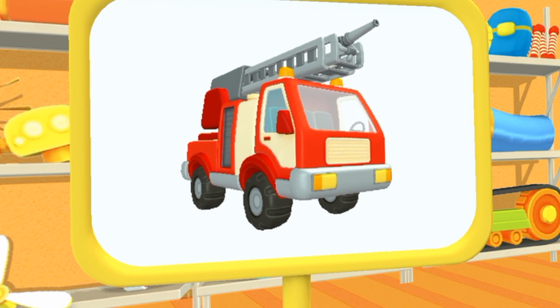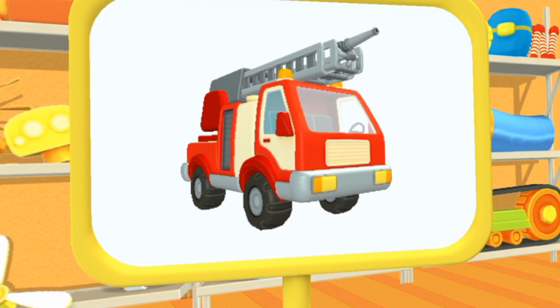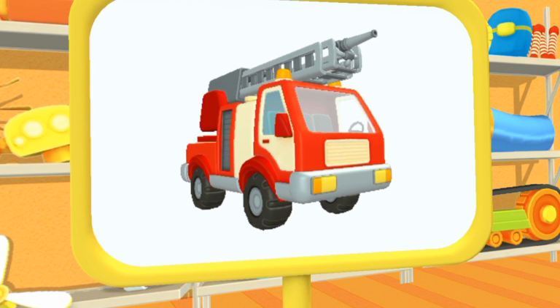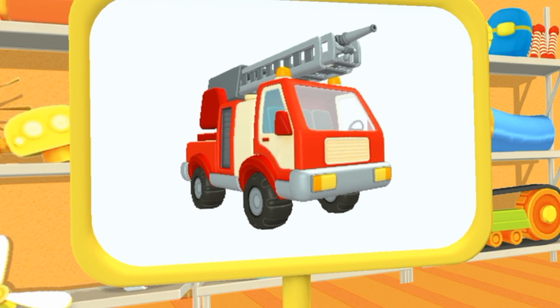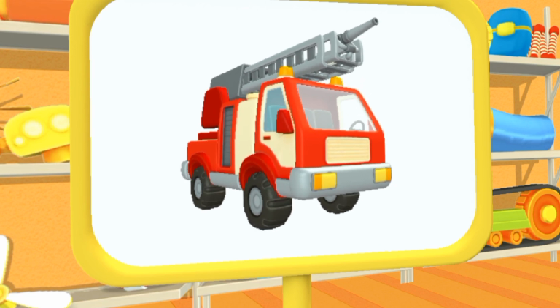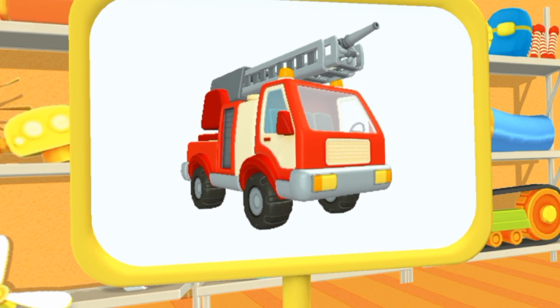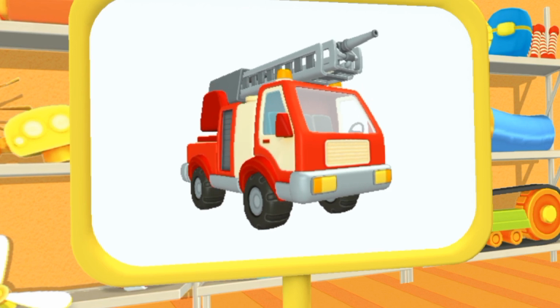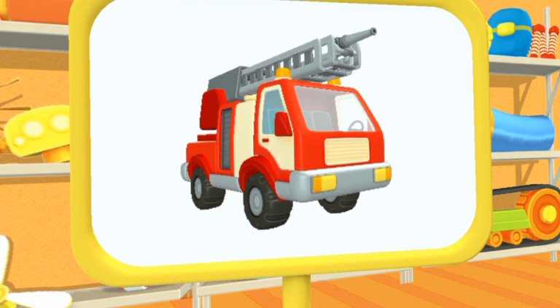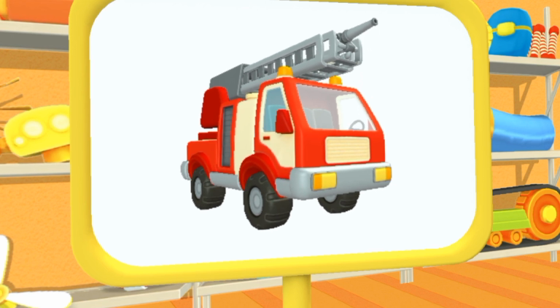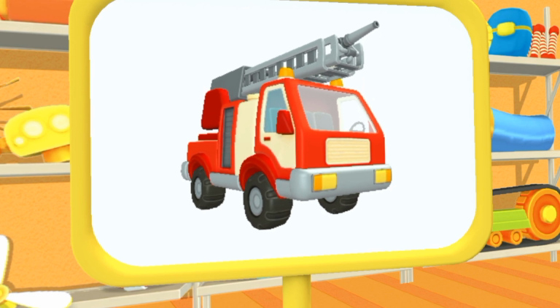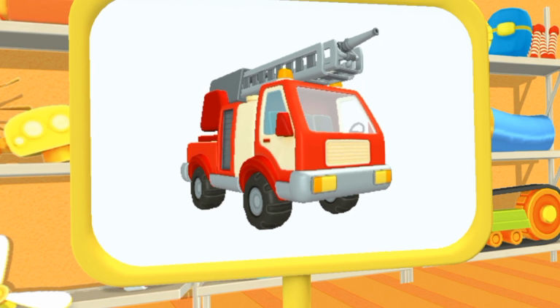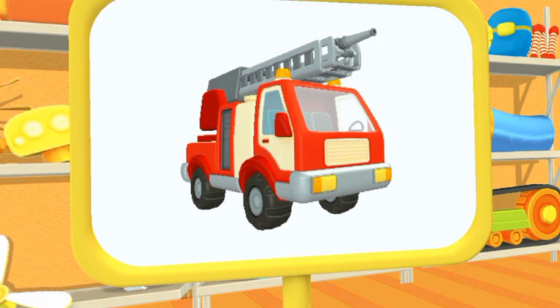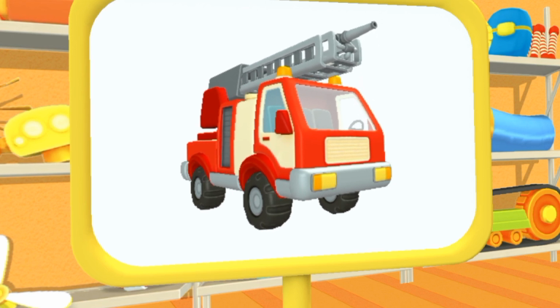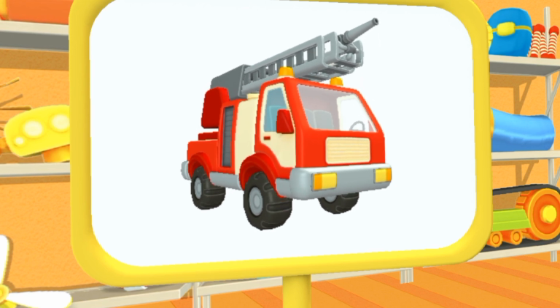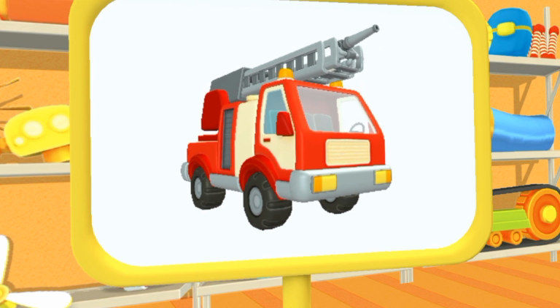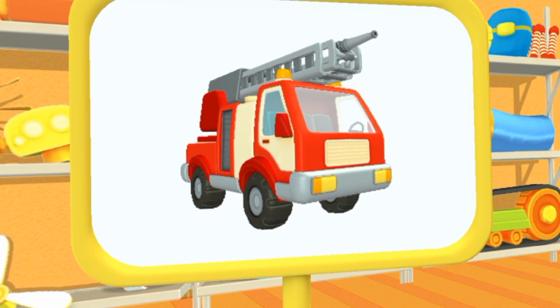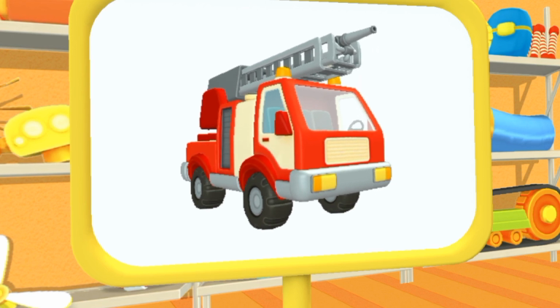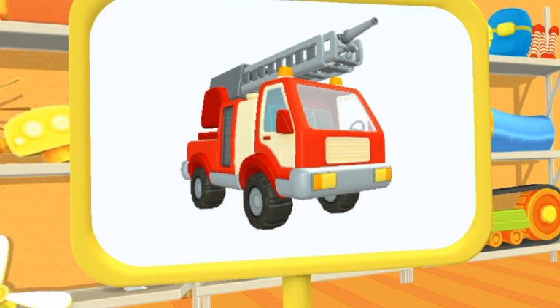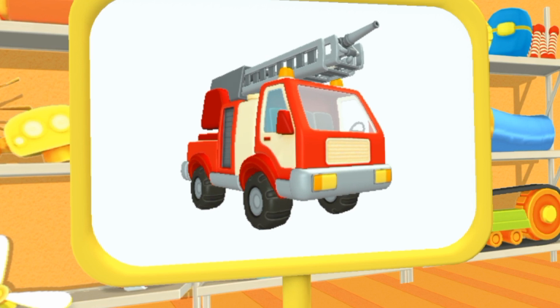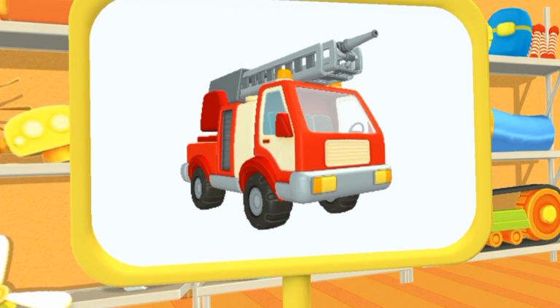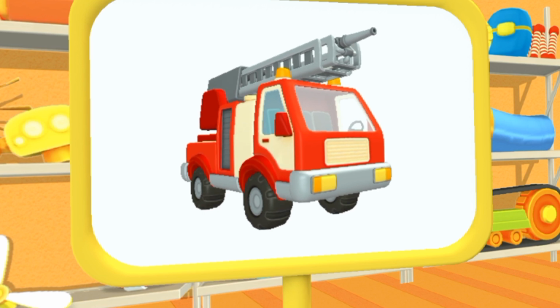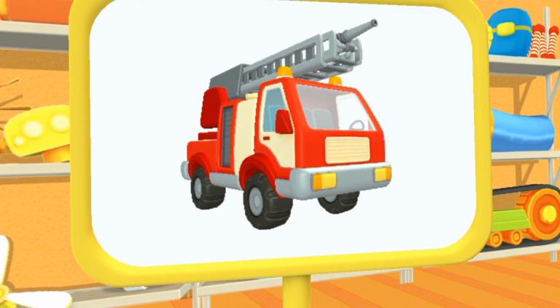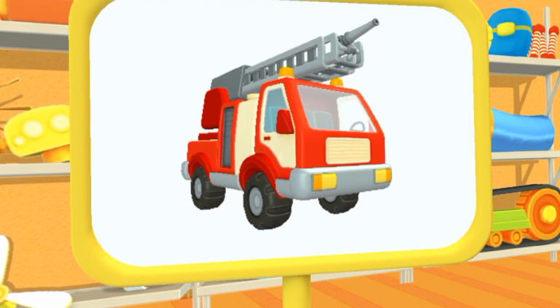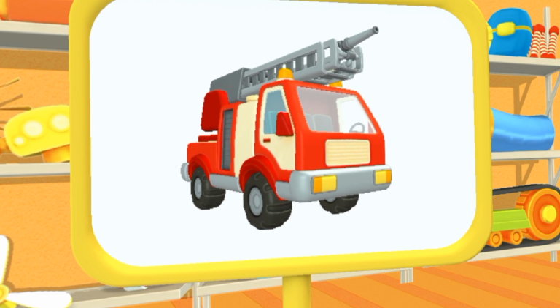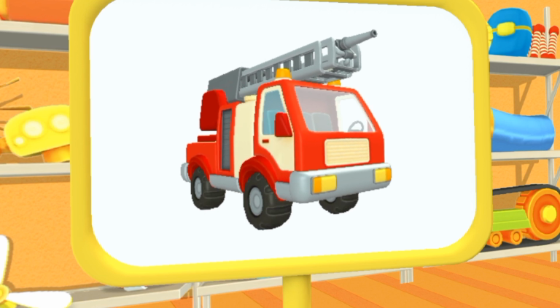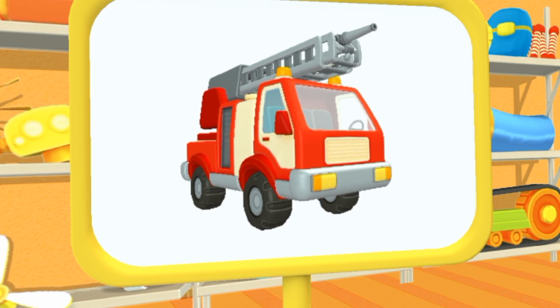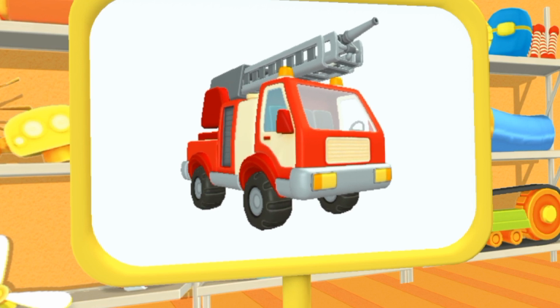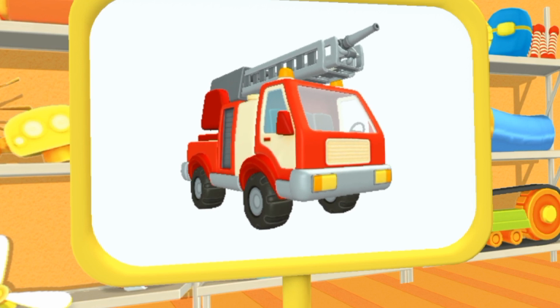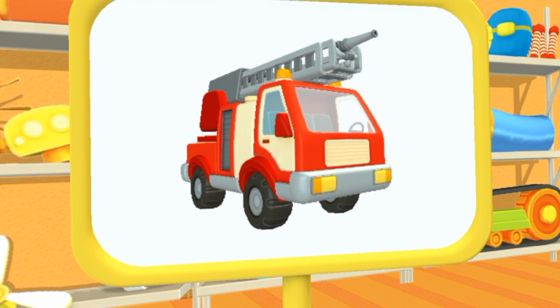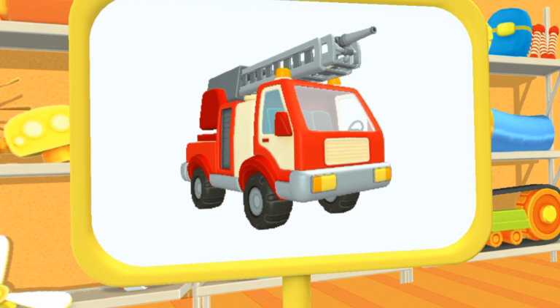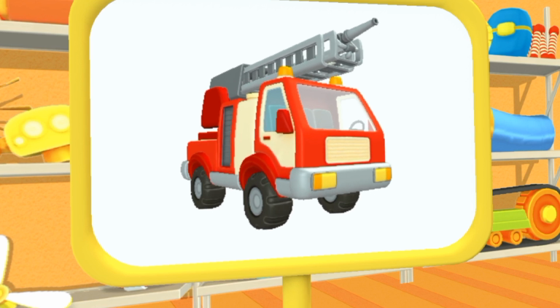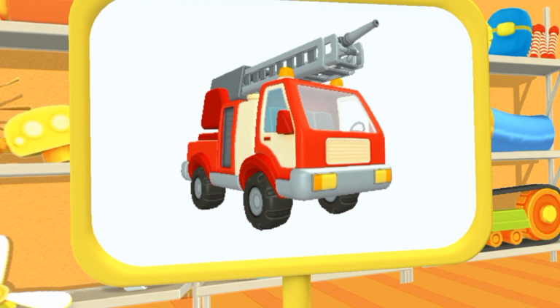This is a fire truck. It can put out fires even in tall buildings.